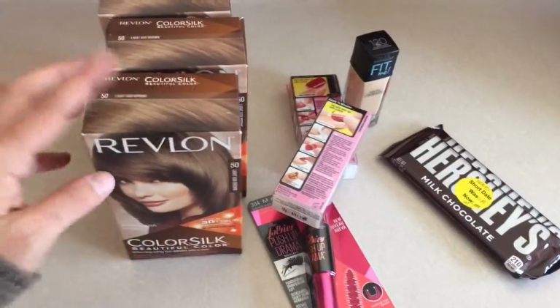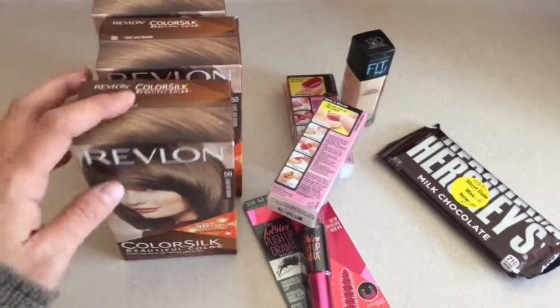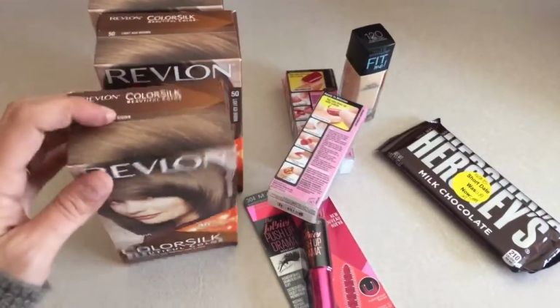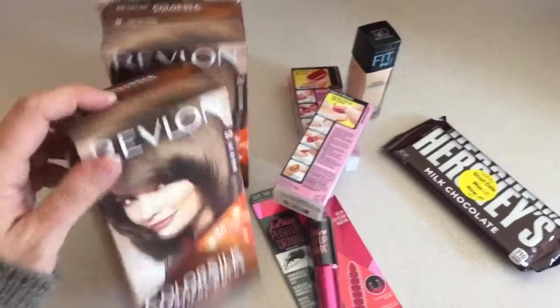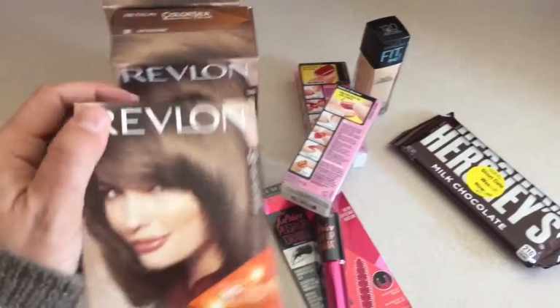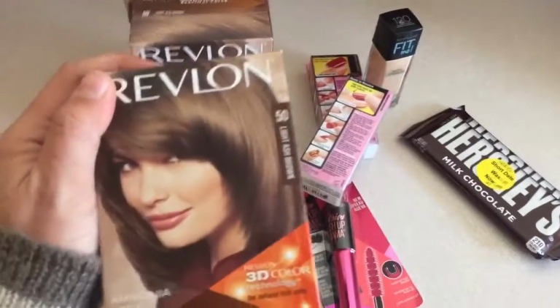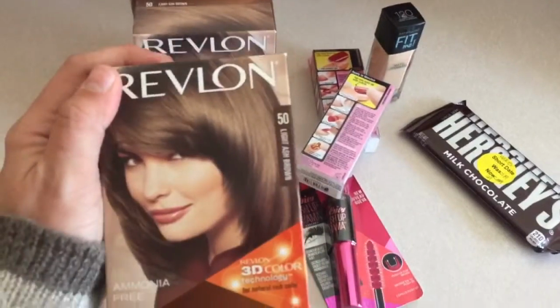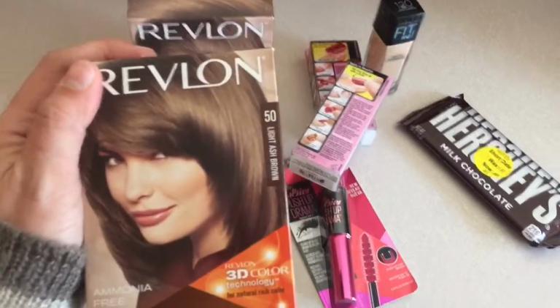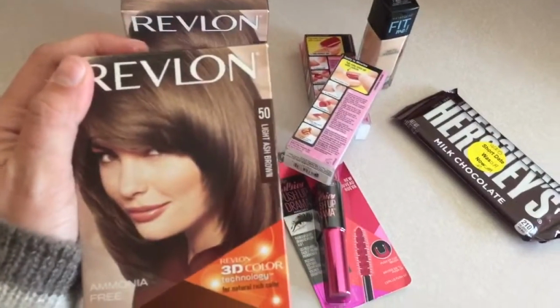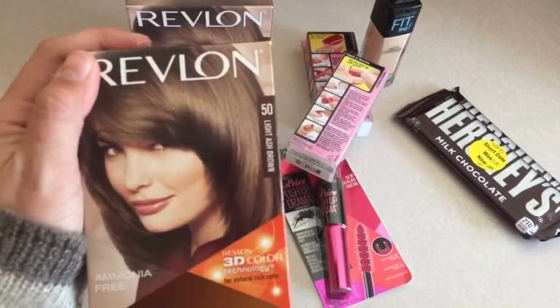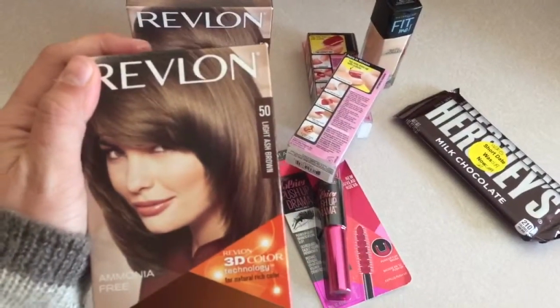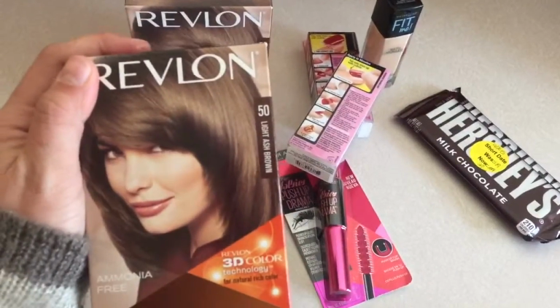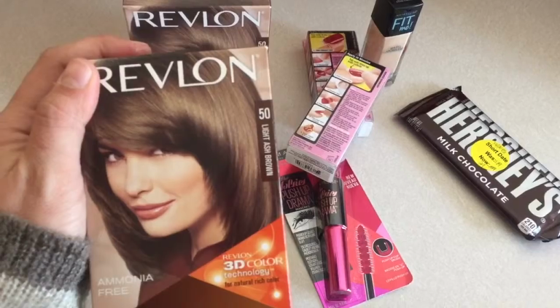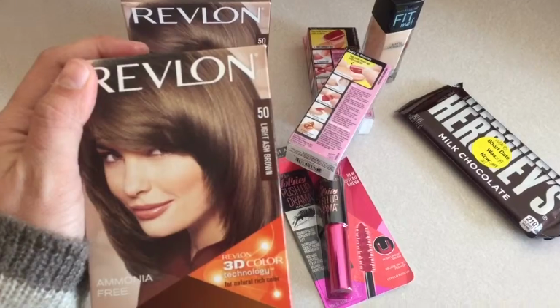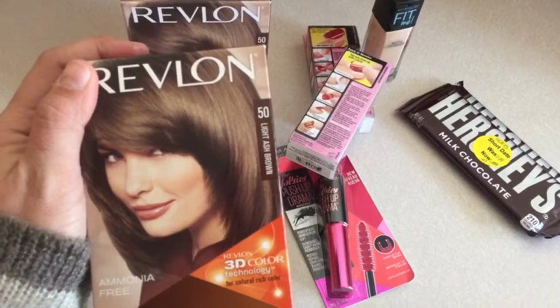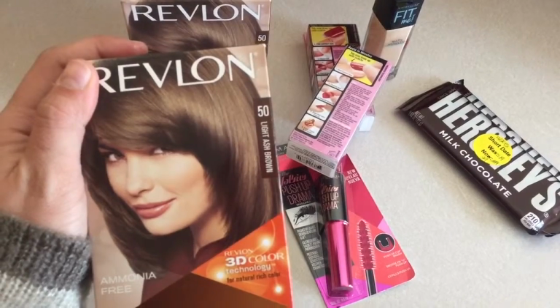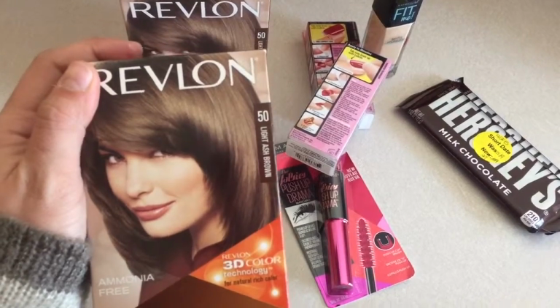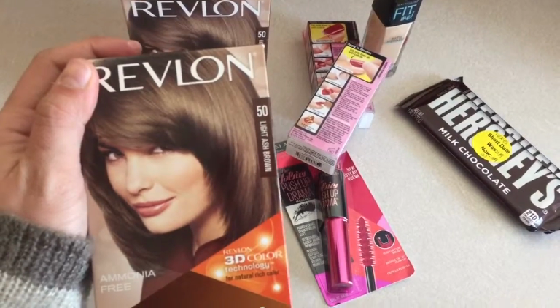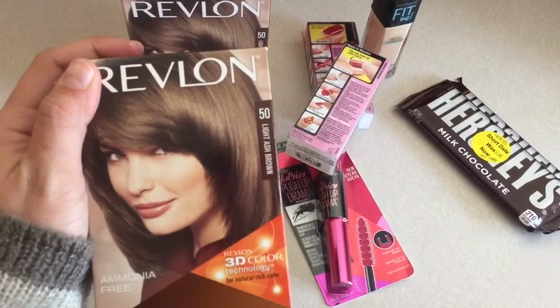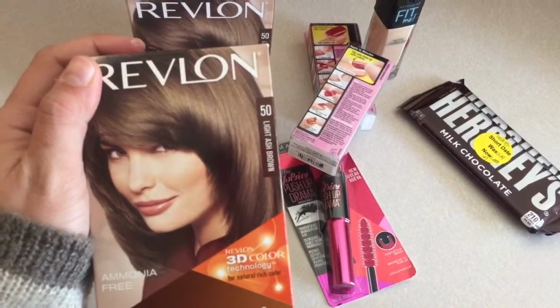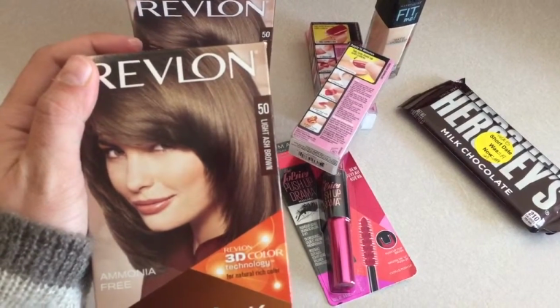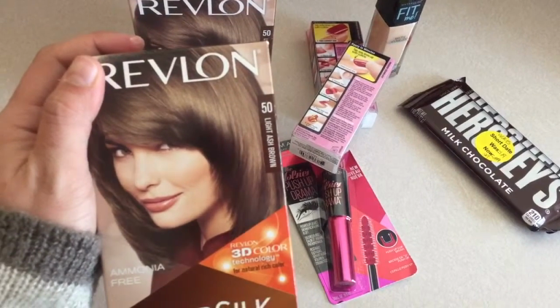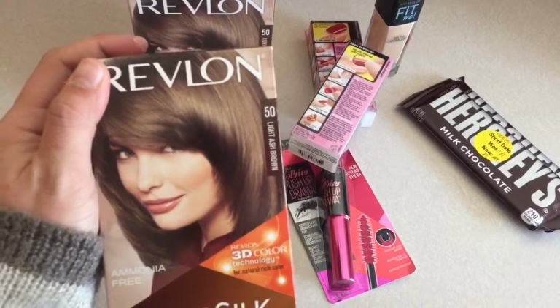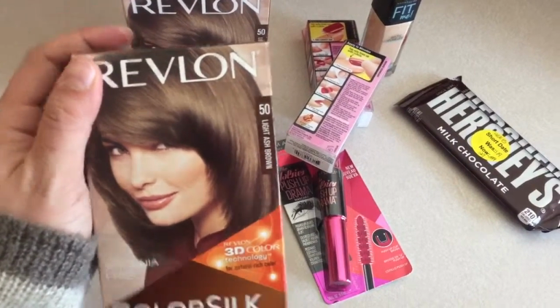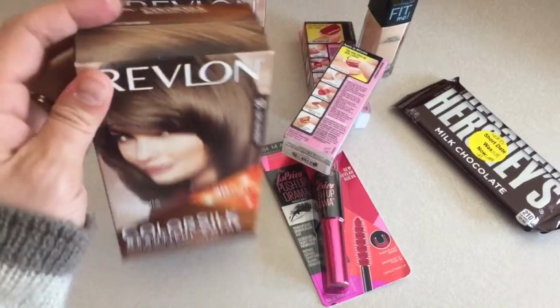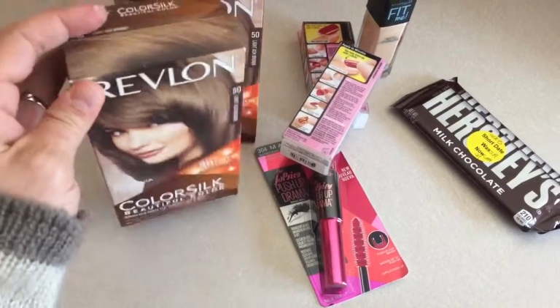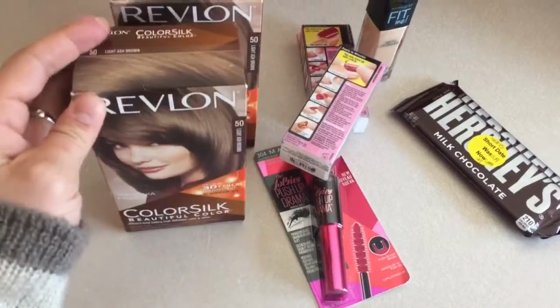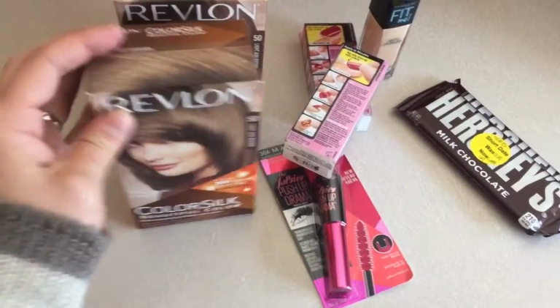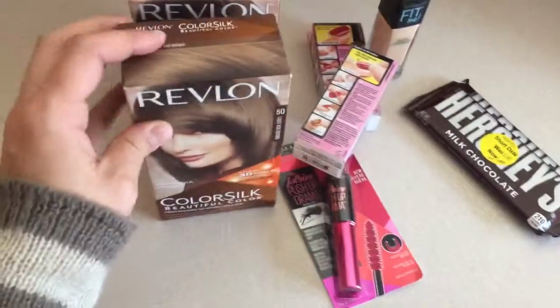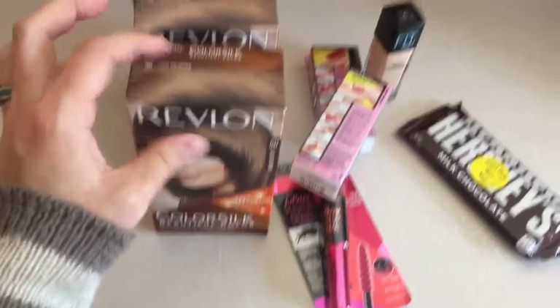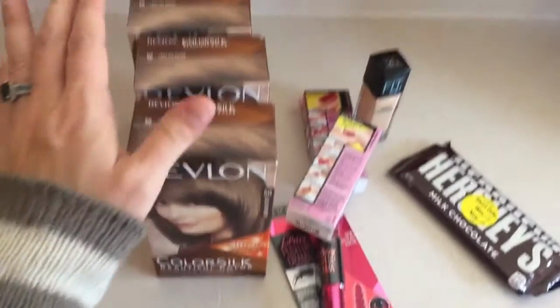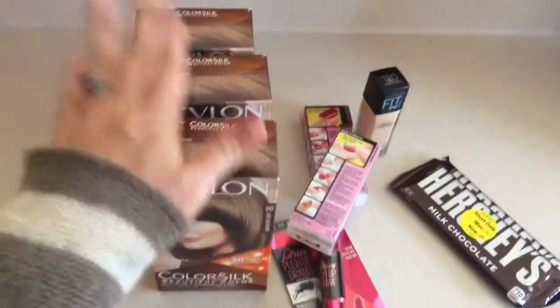This hair color was on sale for two for six dollars. I got three of those.